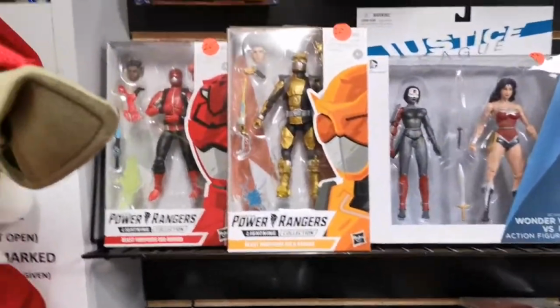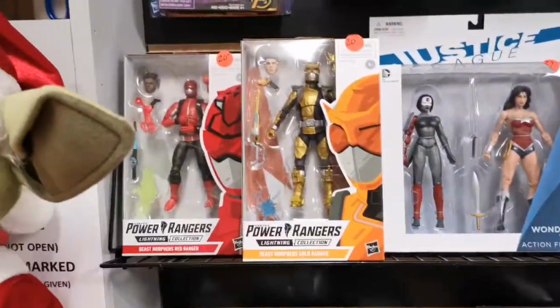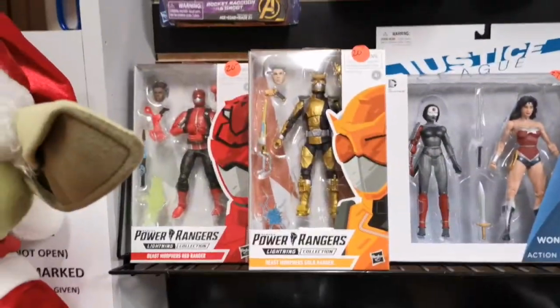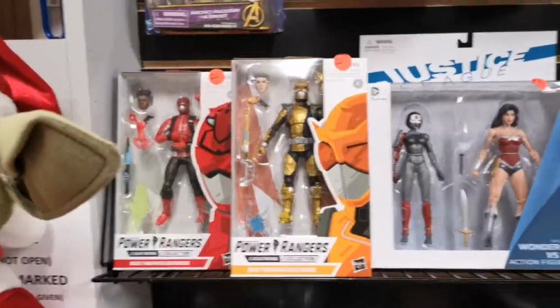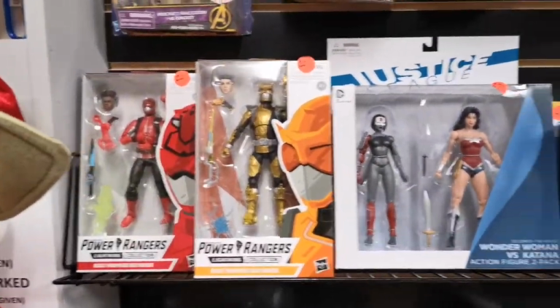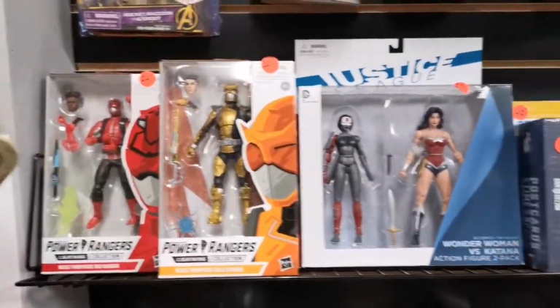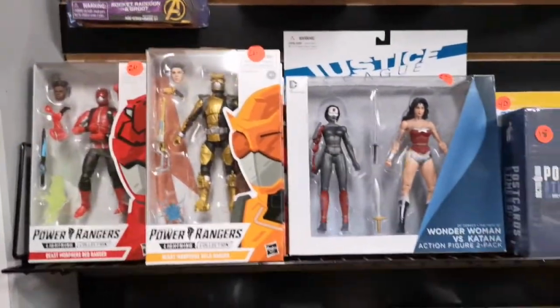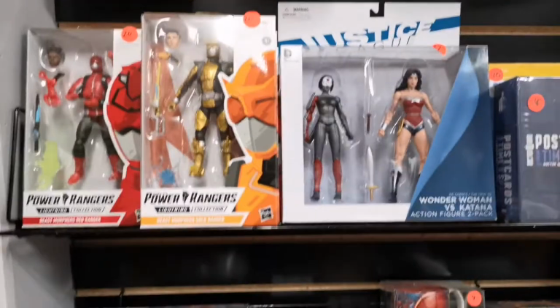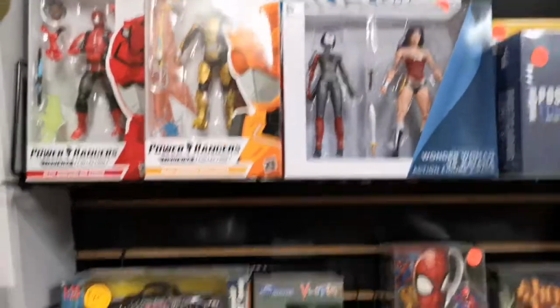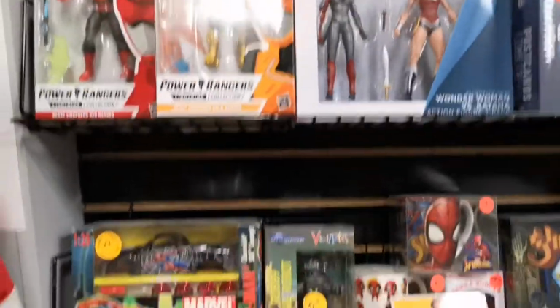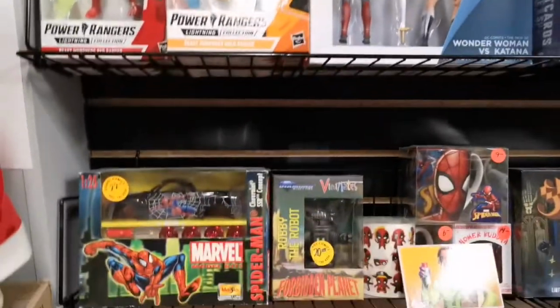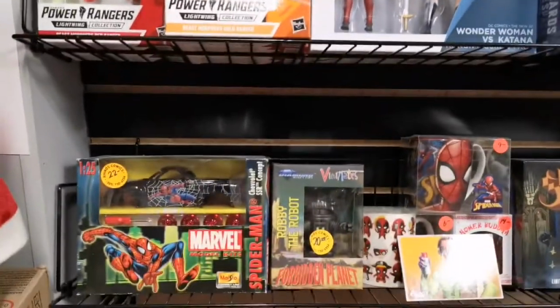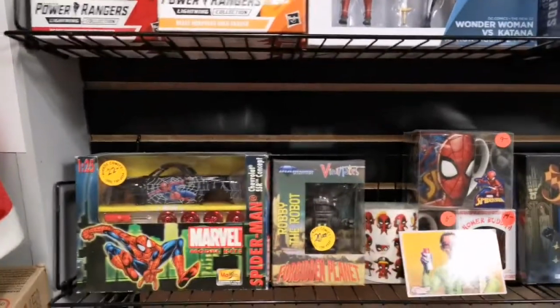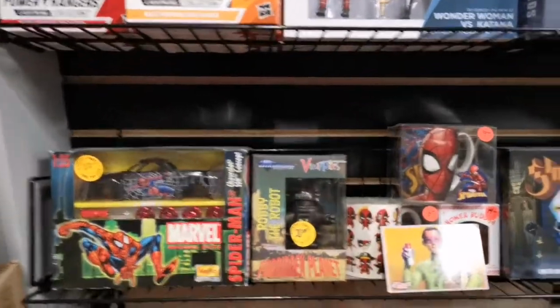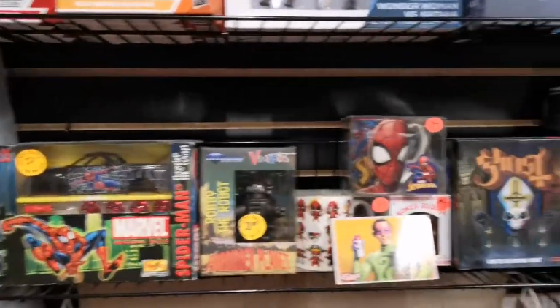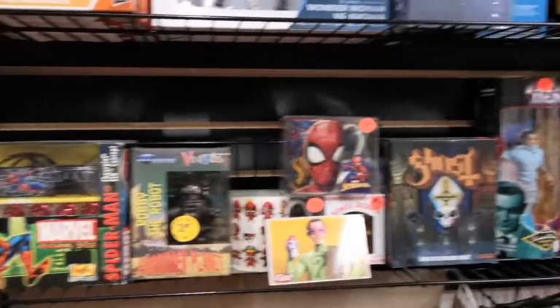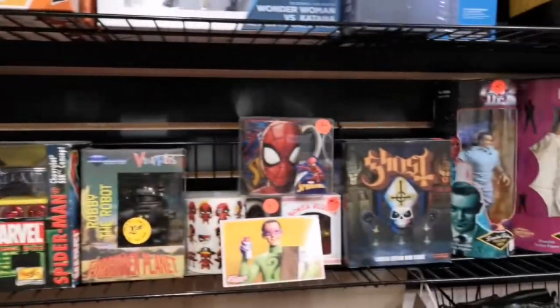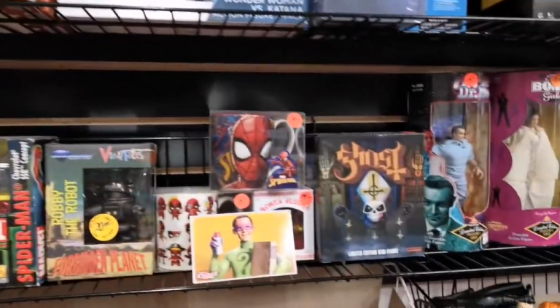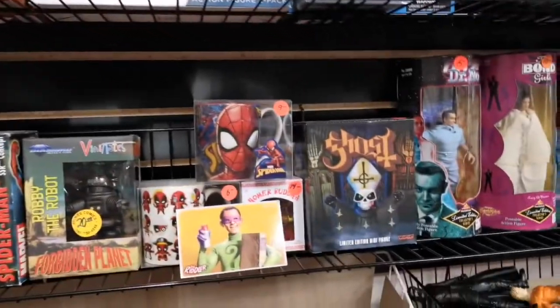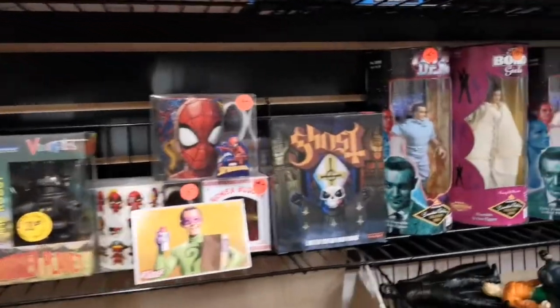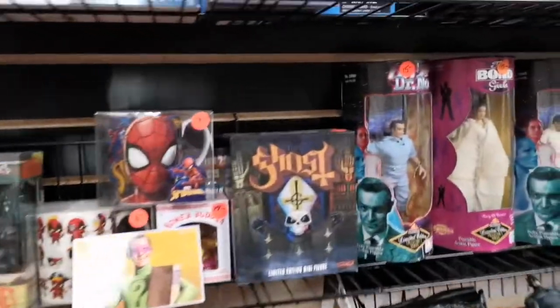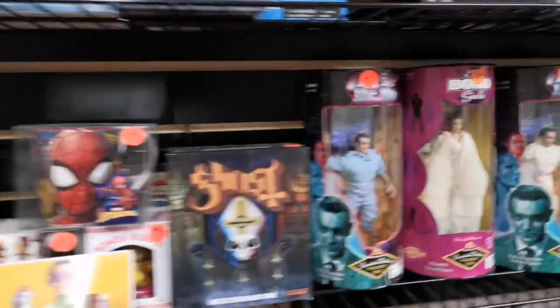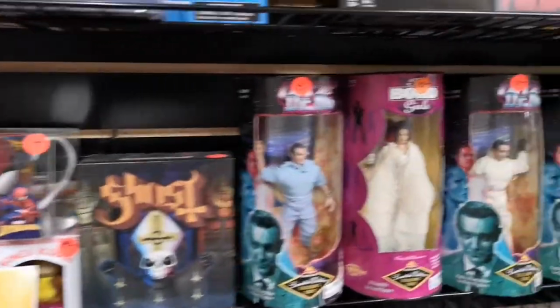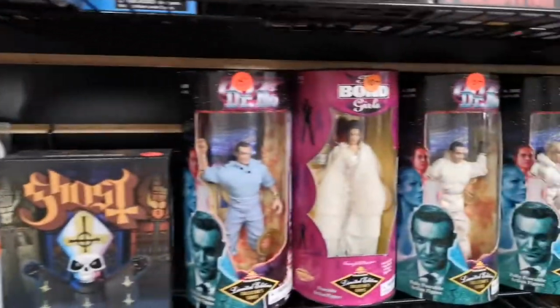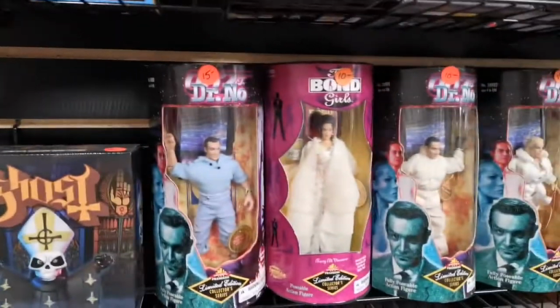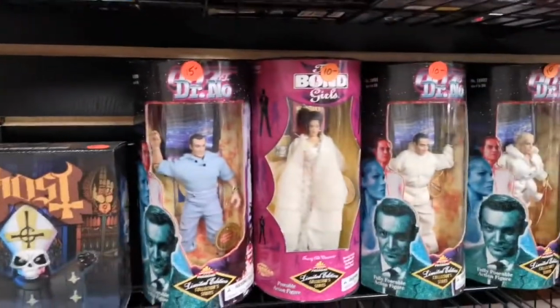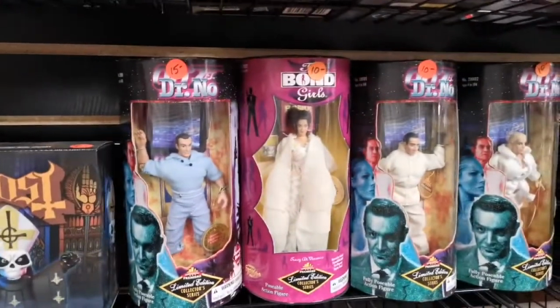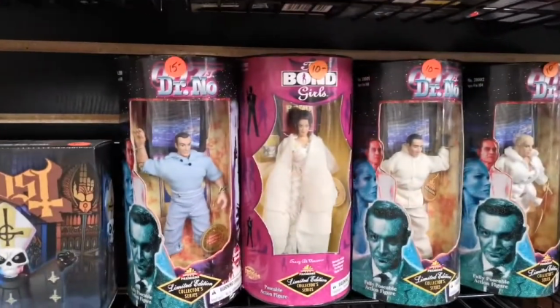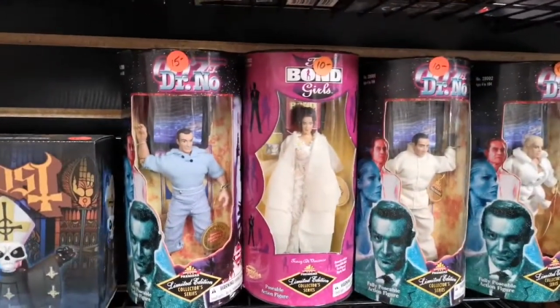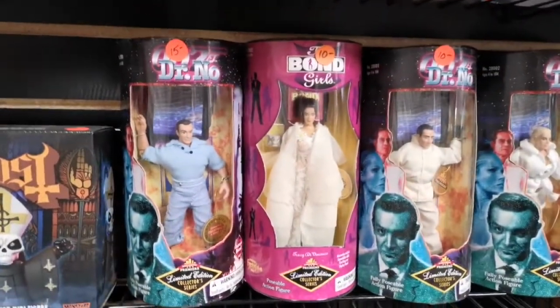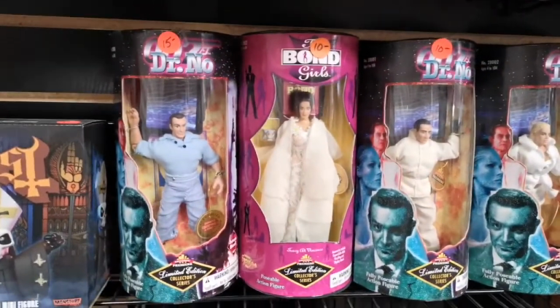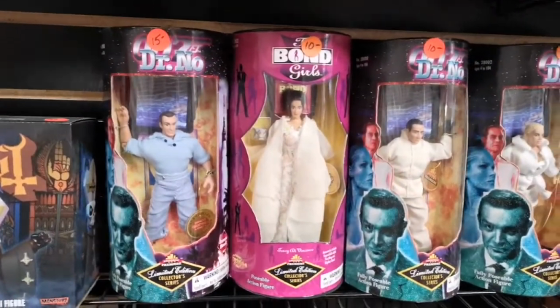Here's some good Power Rangers and DC figures. 007 — wow, some classic old James Bond.